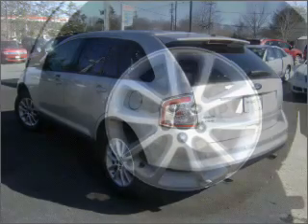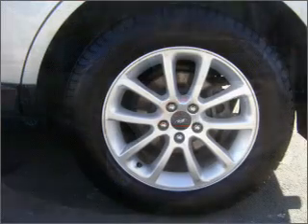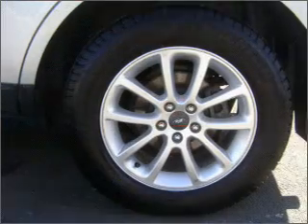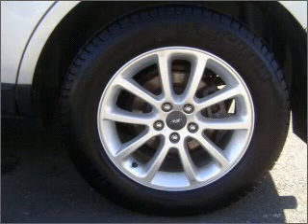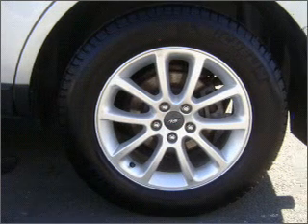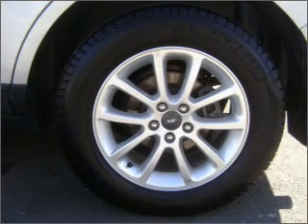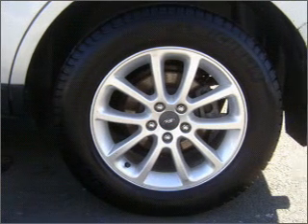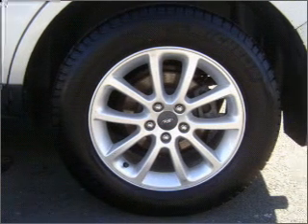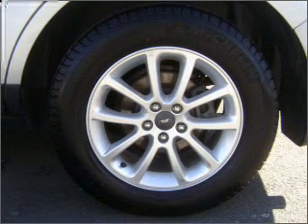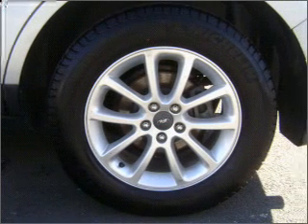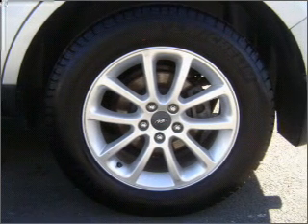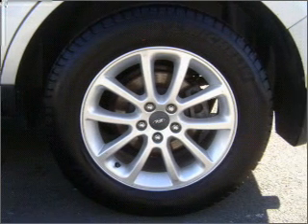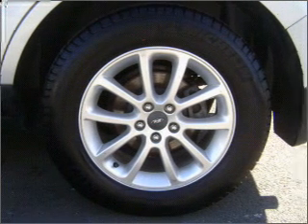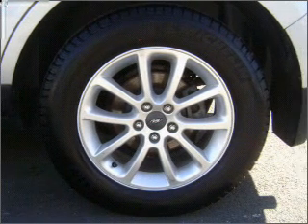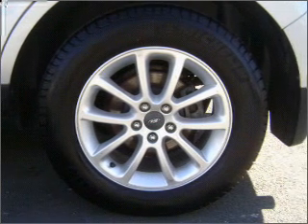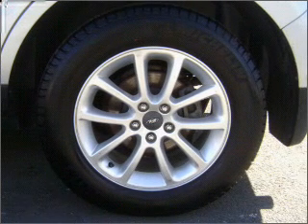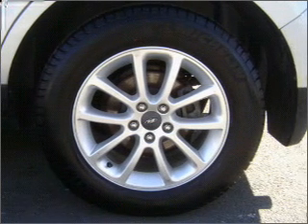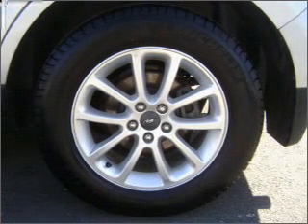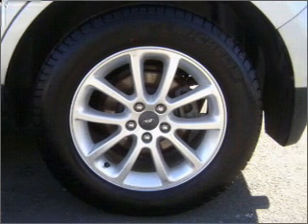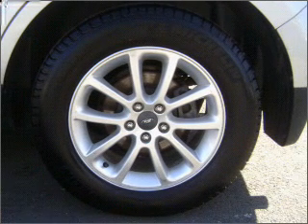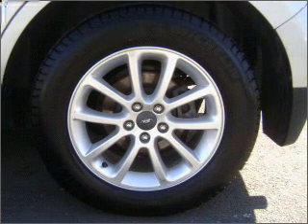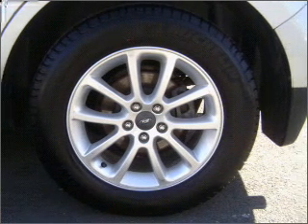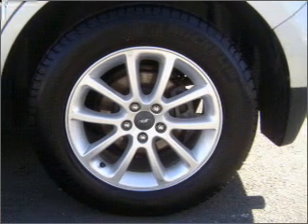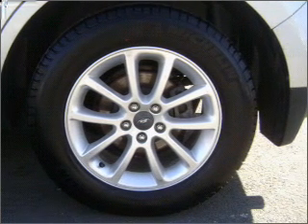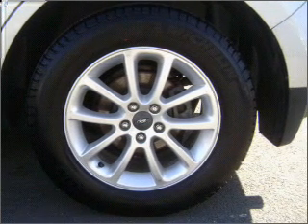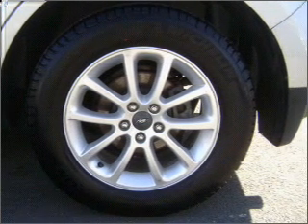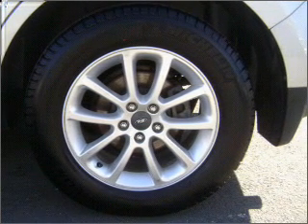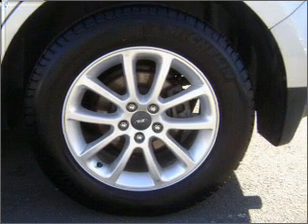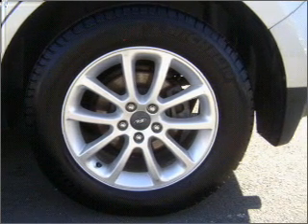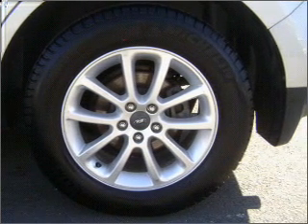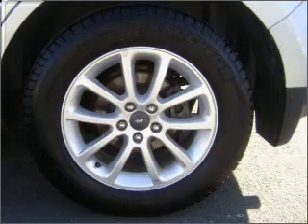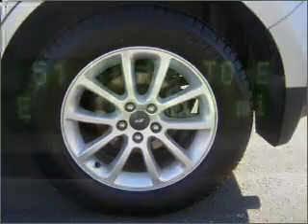Premium wheels lend a distinctive appearance. The anti-lock braking system will keep you safe on the road.